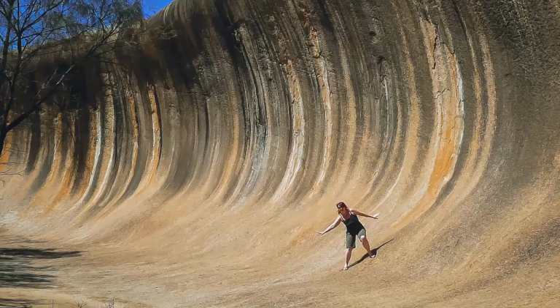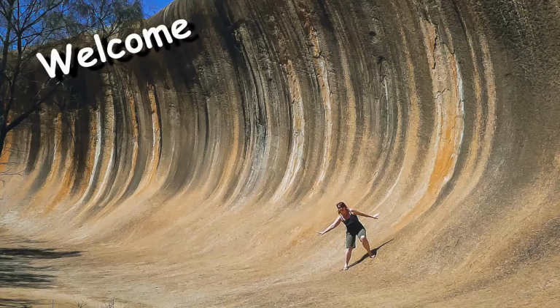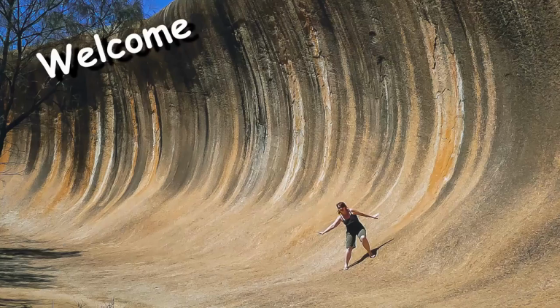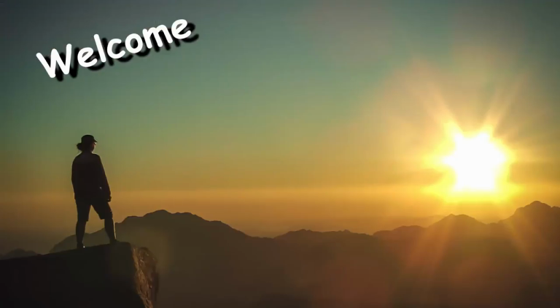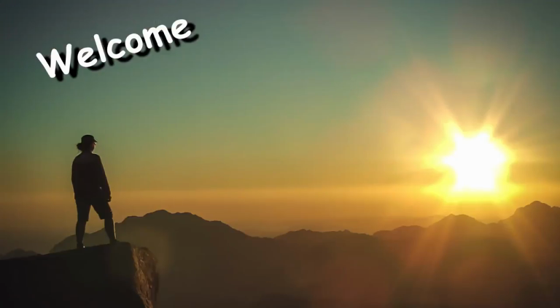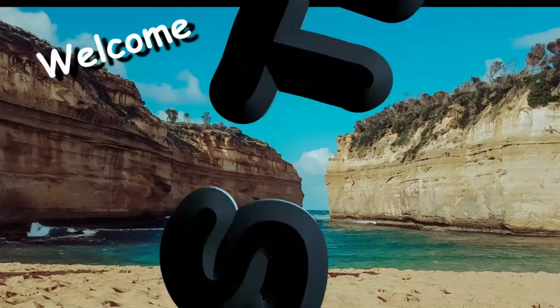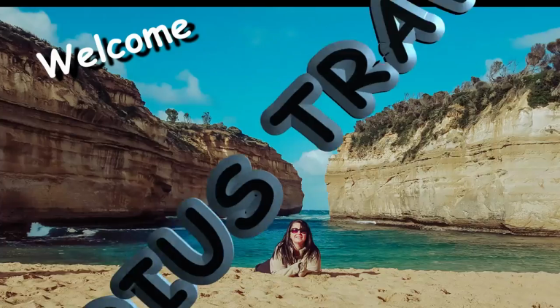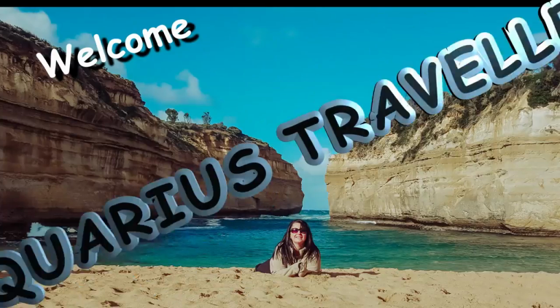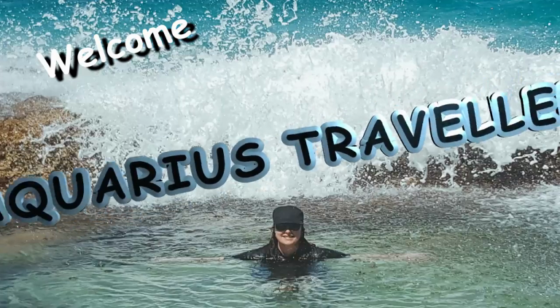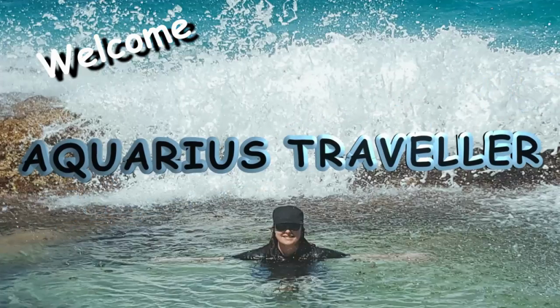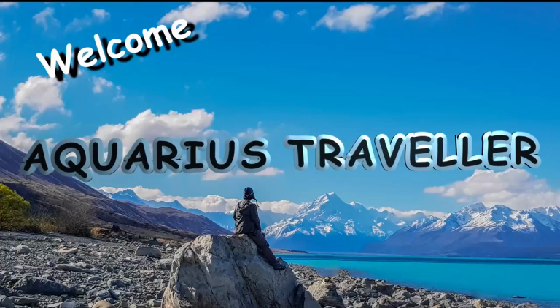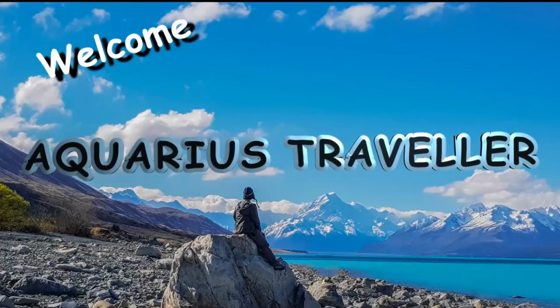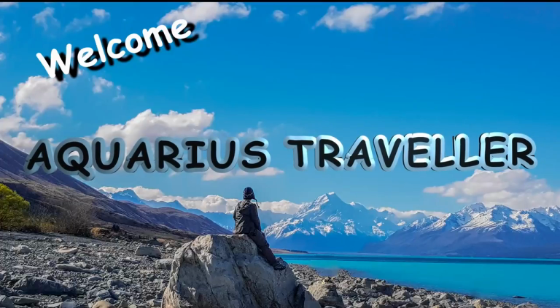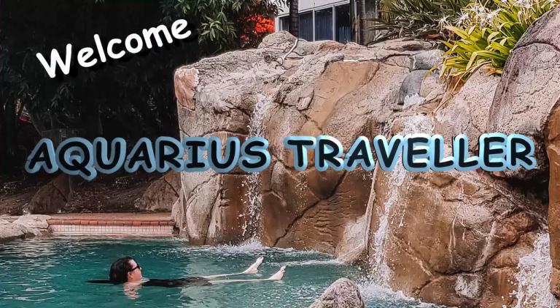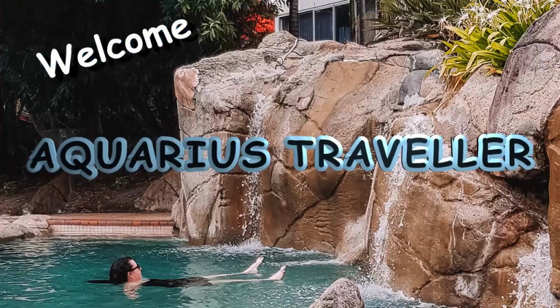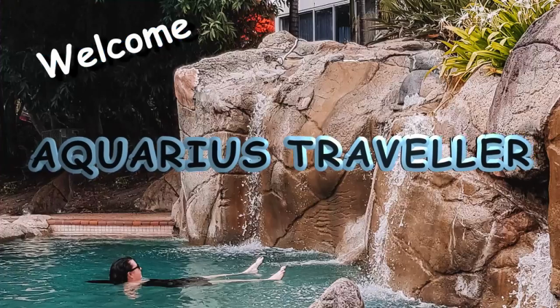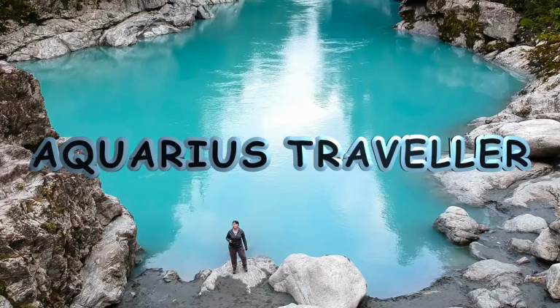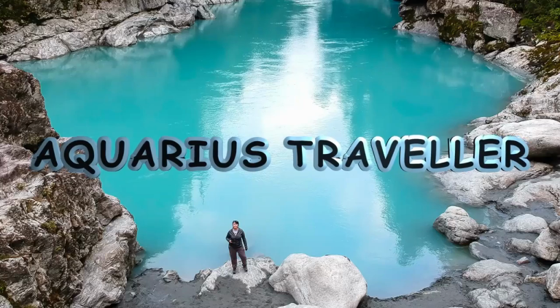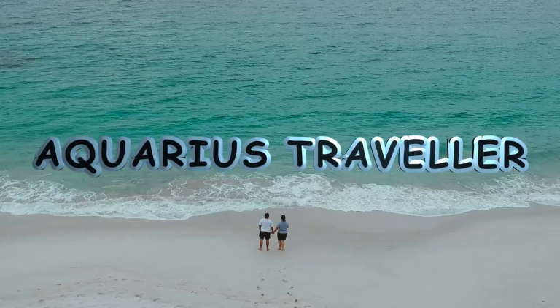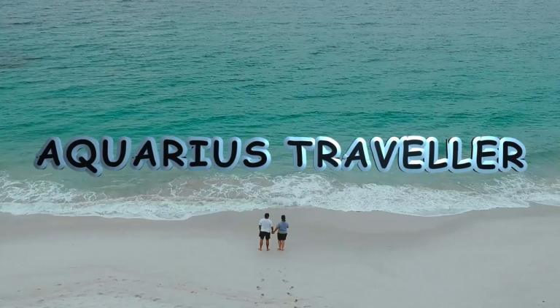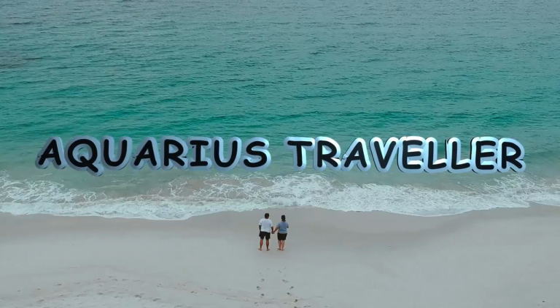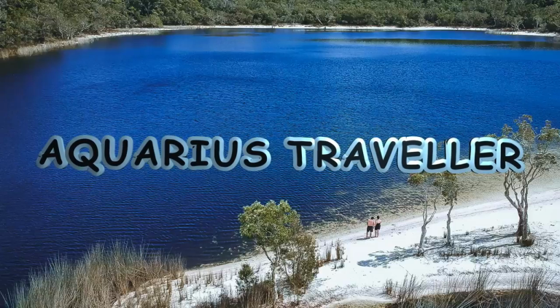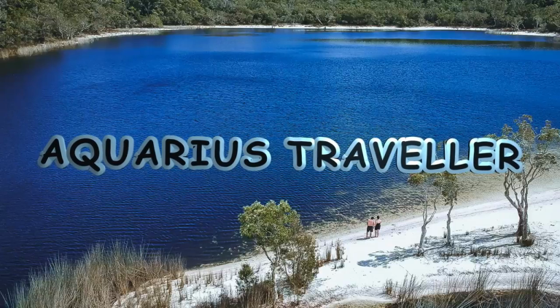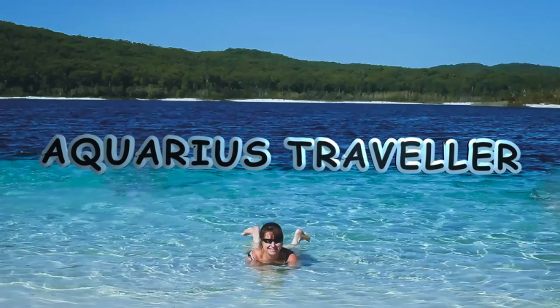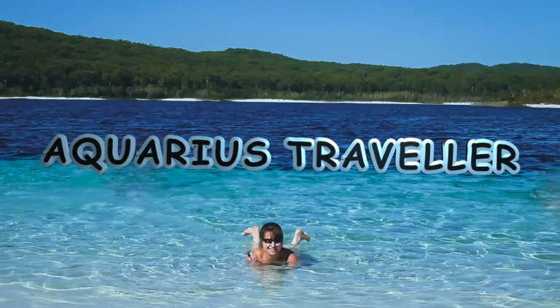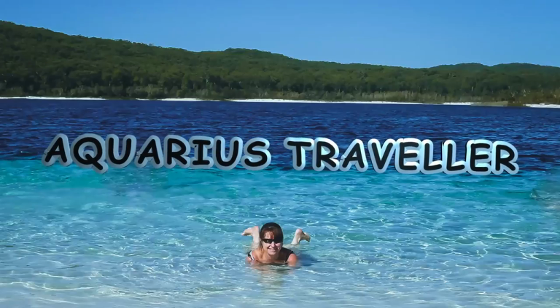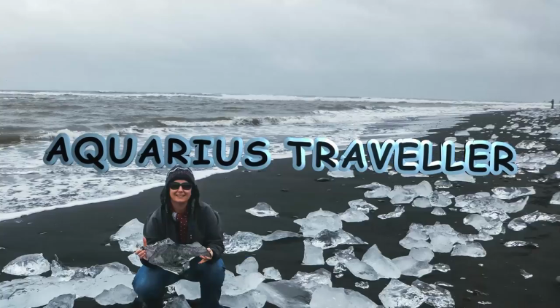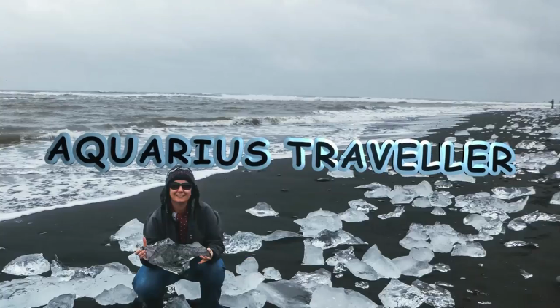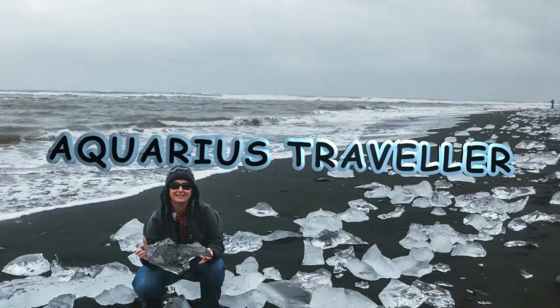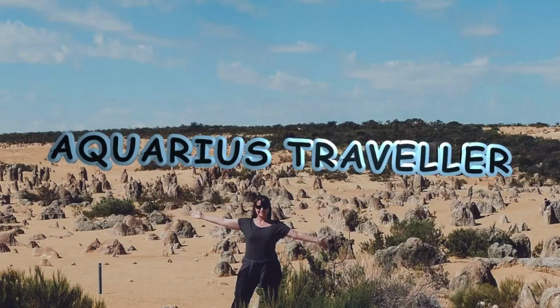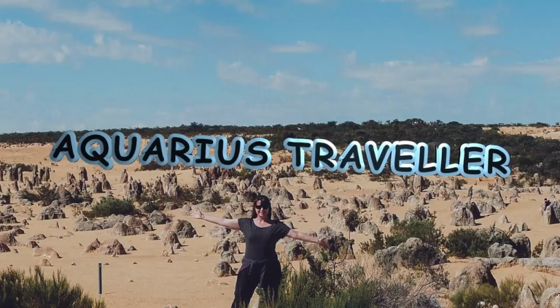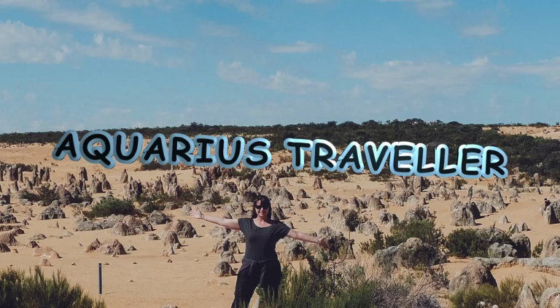Hi everyone, I'm Chris, the Aquarius Traveller. Make sure you subscribe for your worldwide travel content and inspiration.